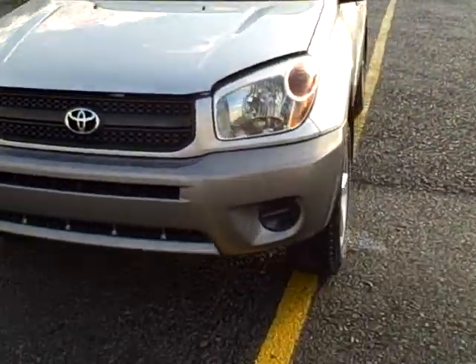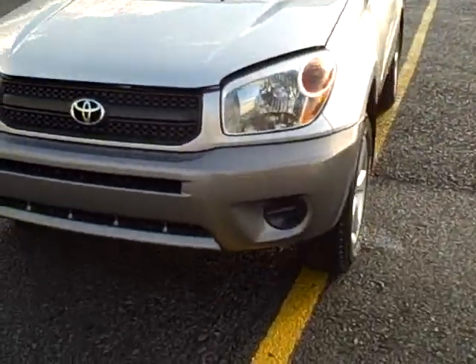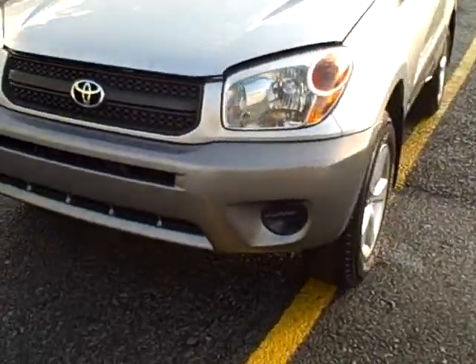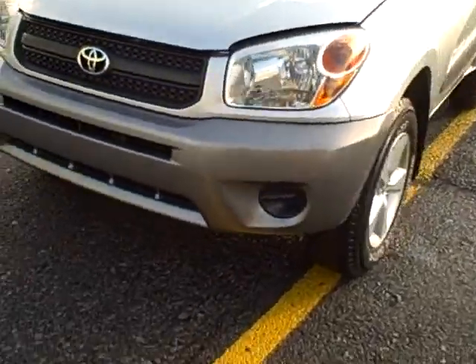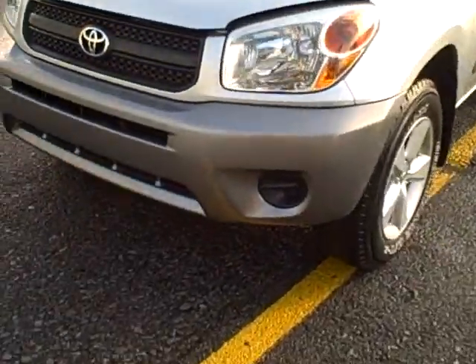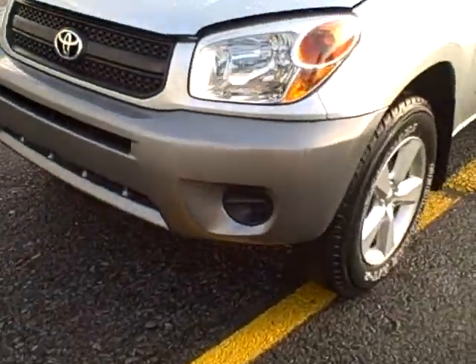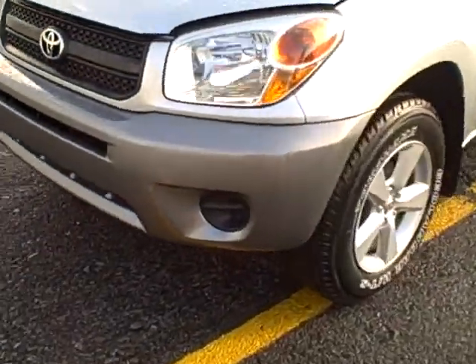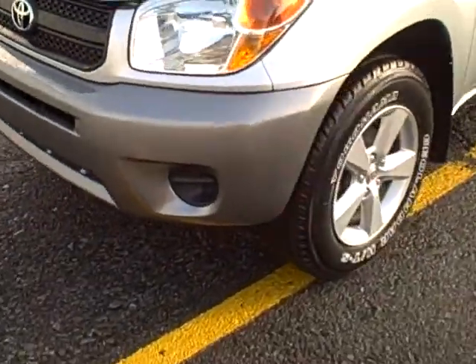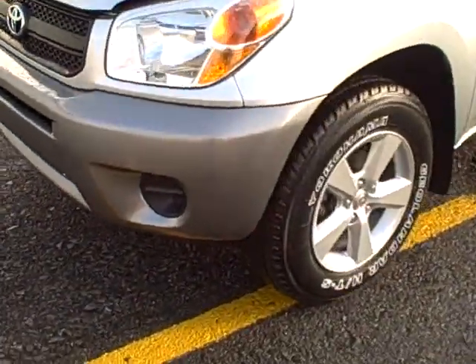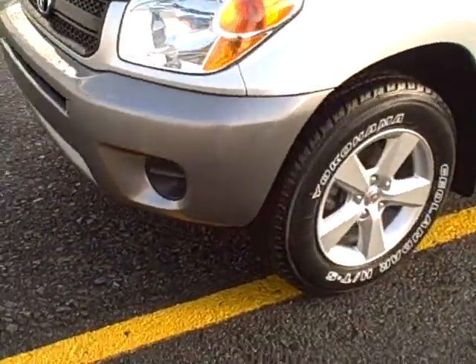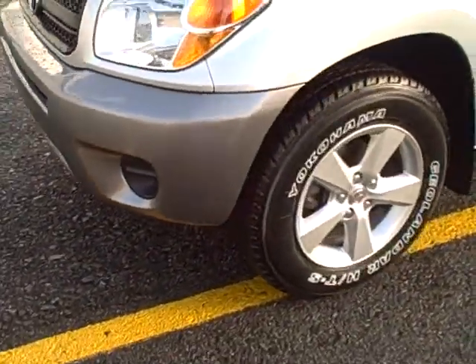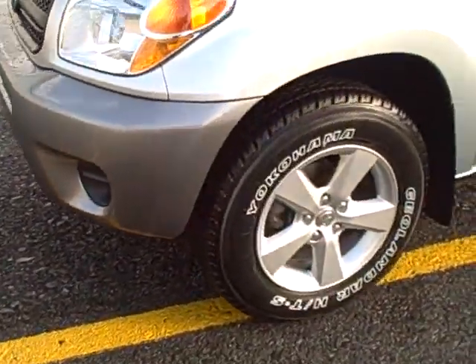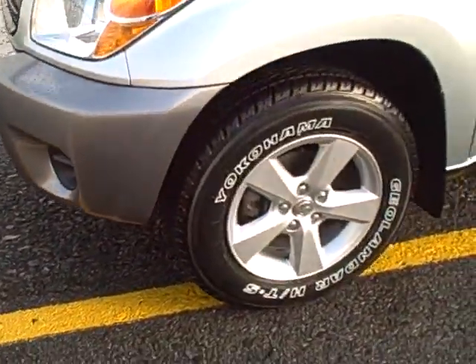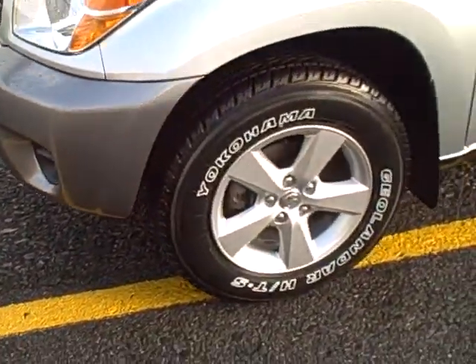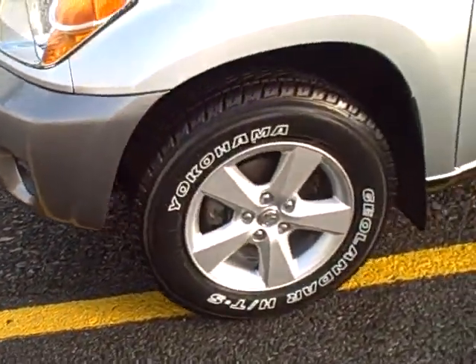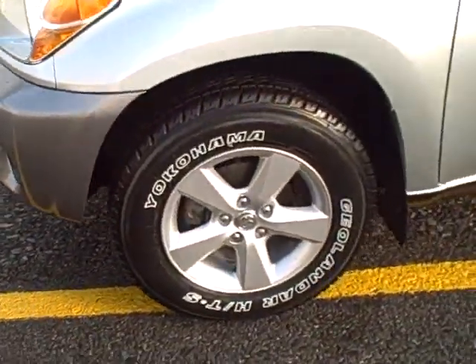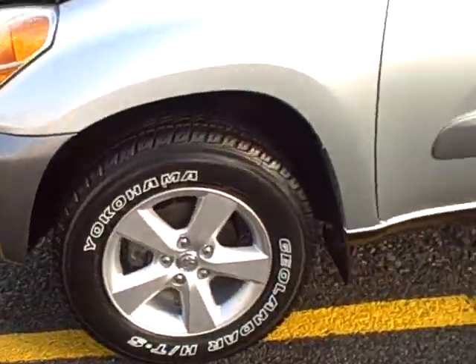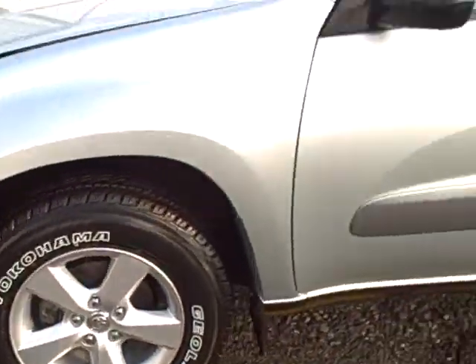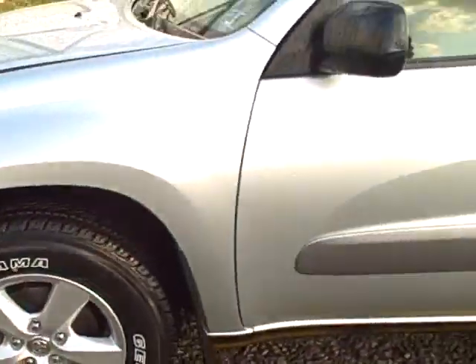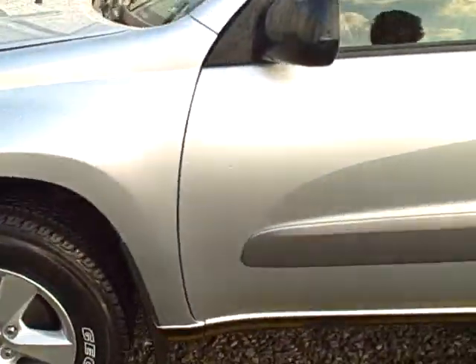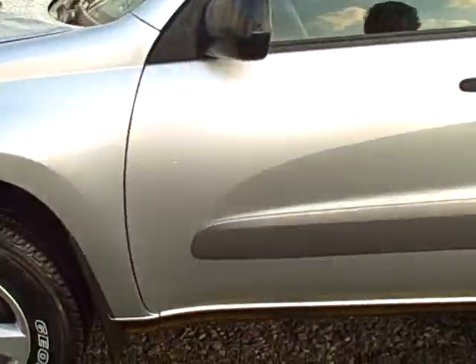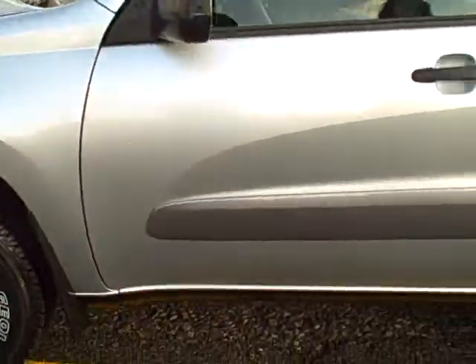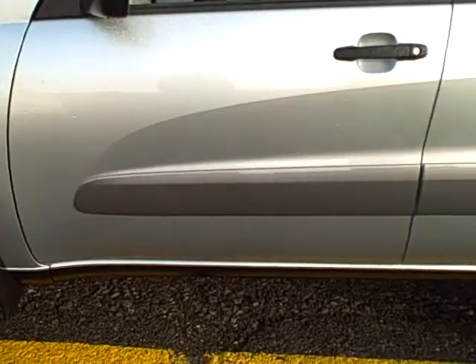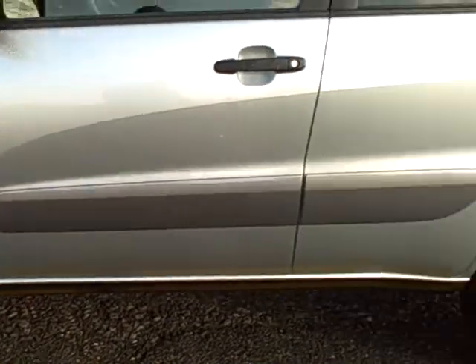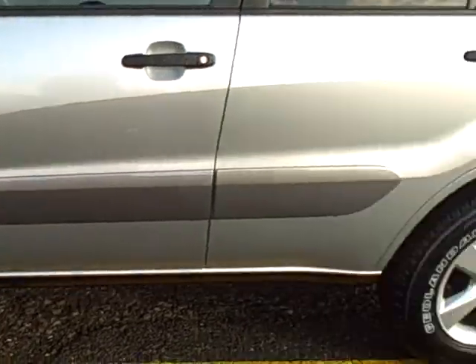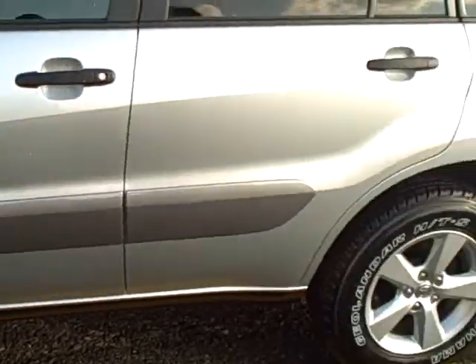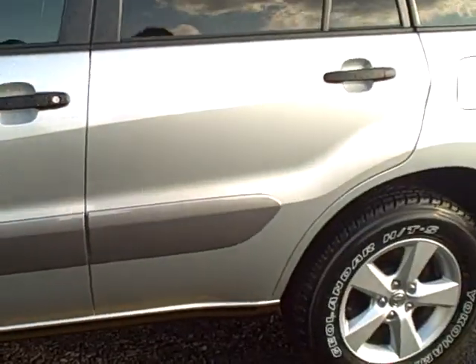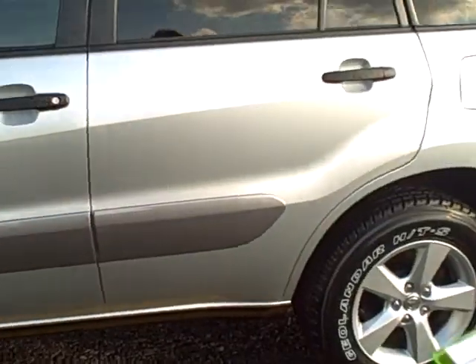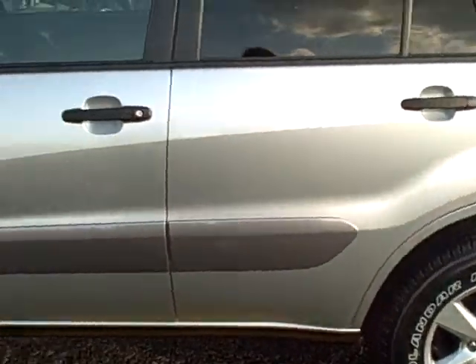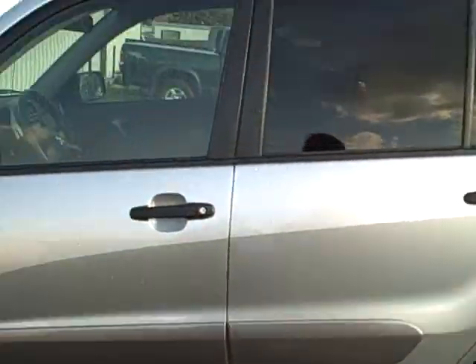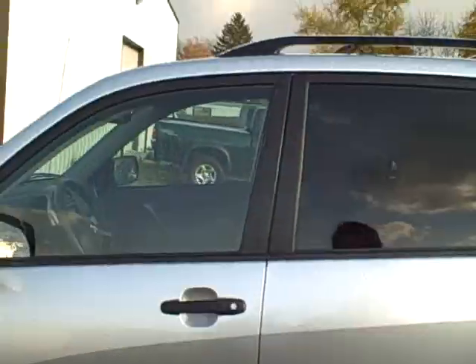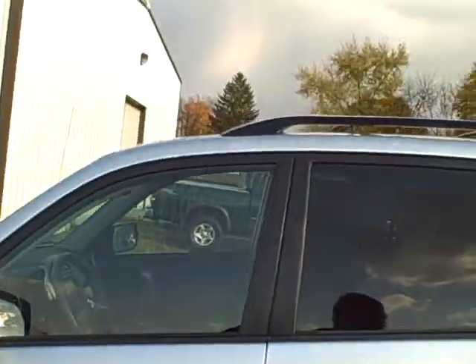This vehicle will come equipped with the alloy wheels, a body-side molding, and a roof rack on the top.